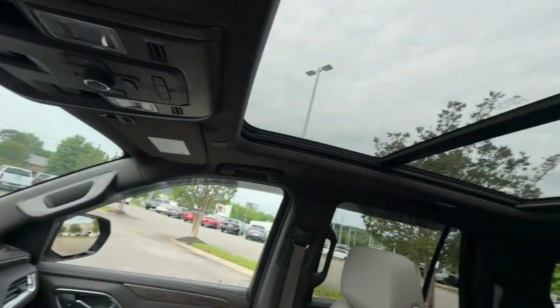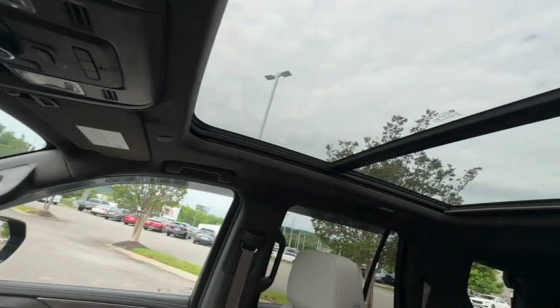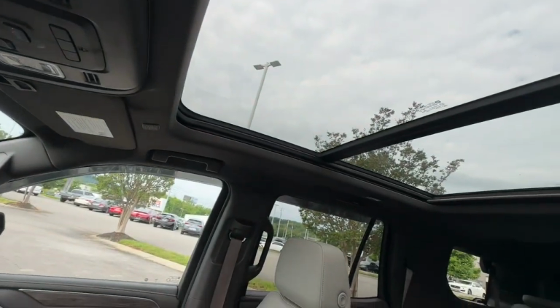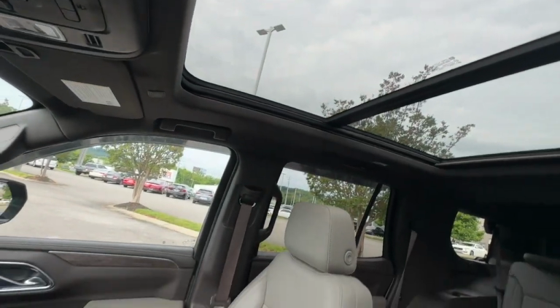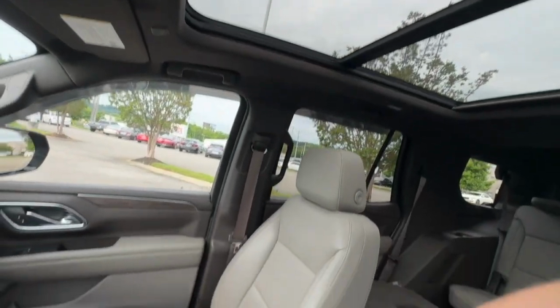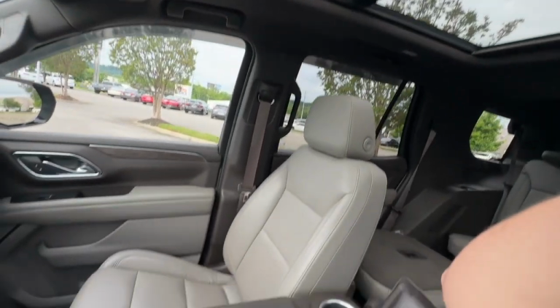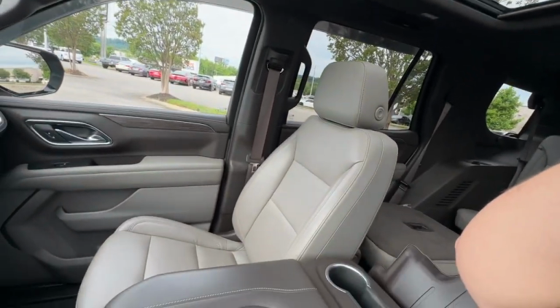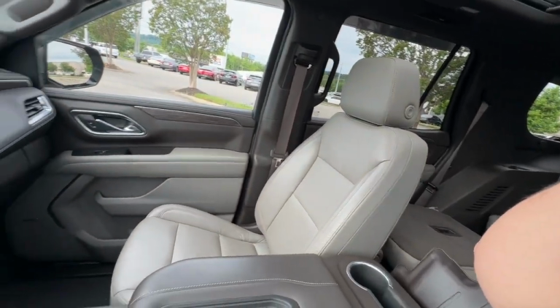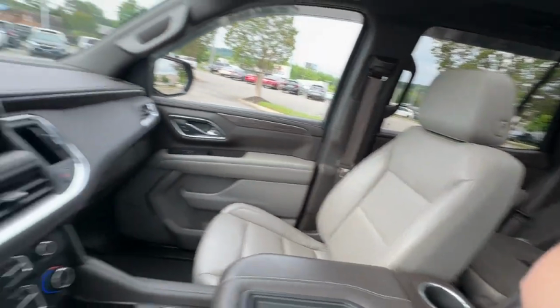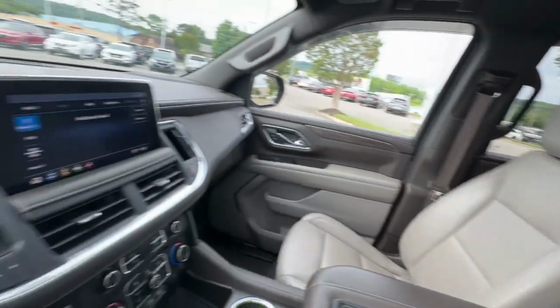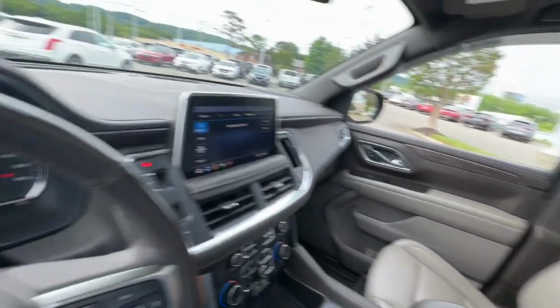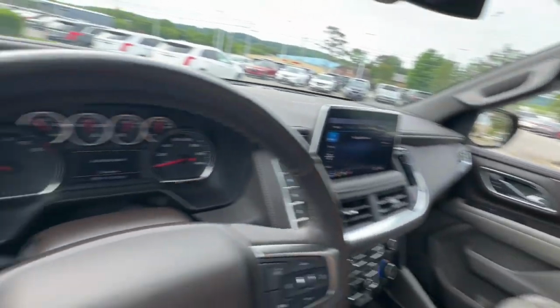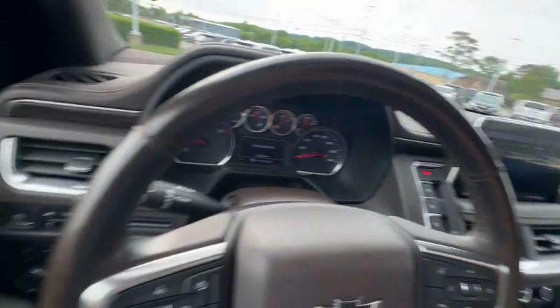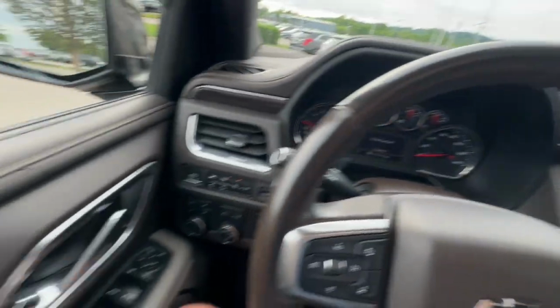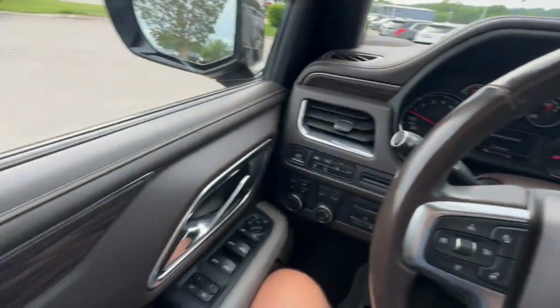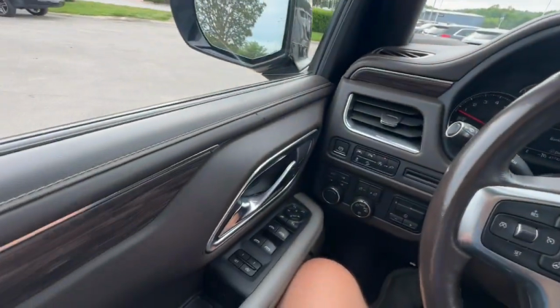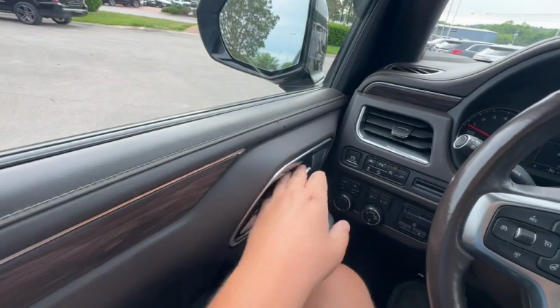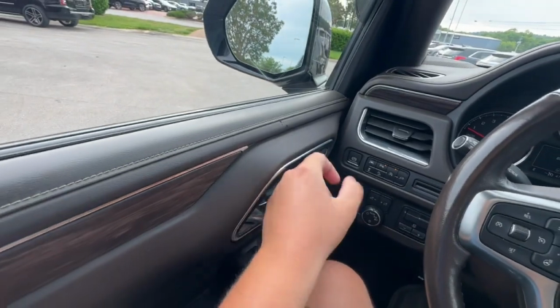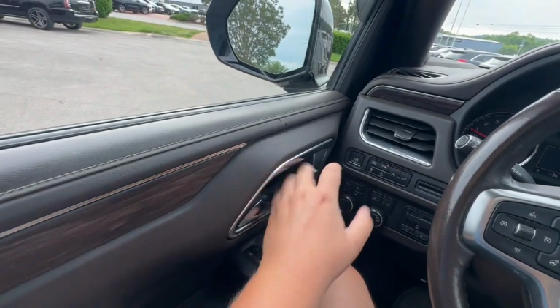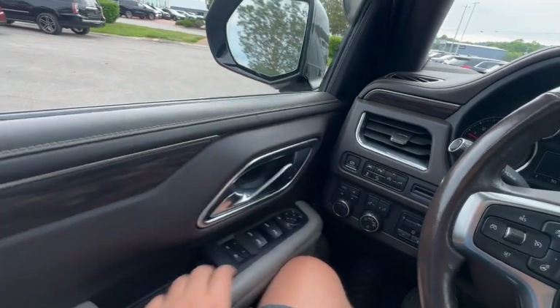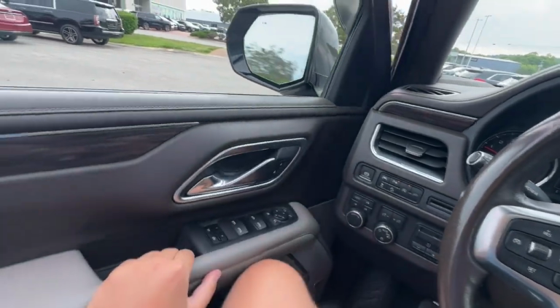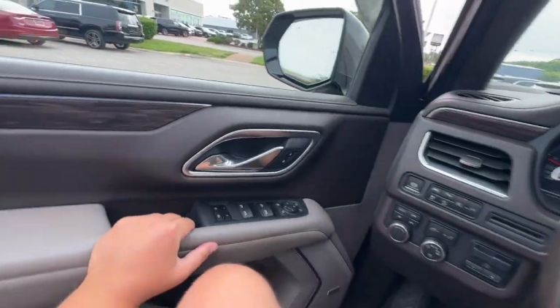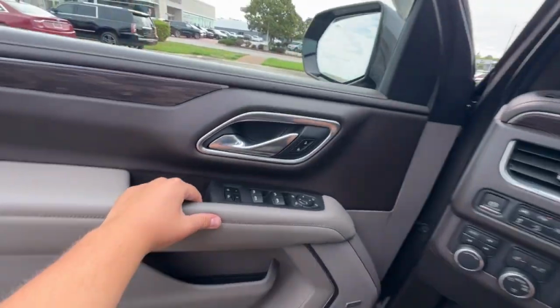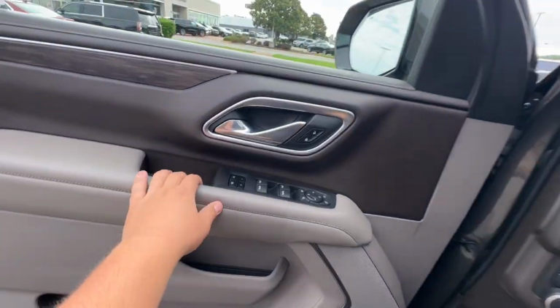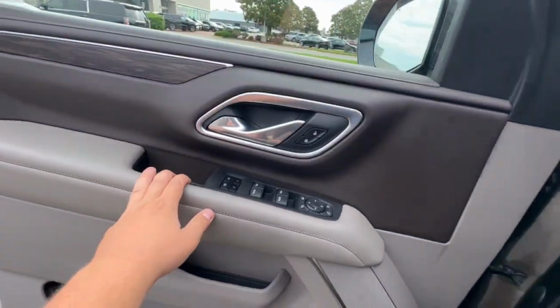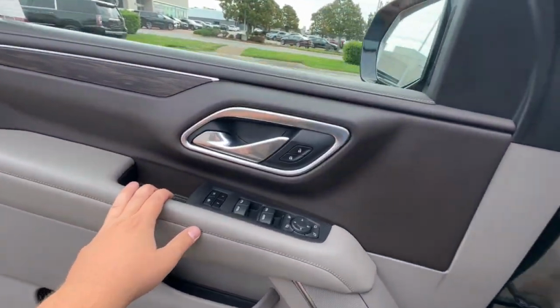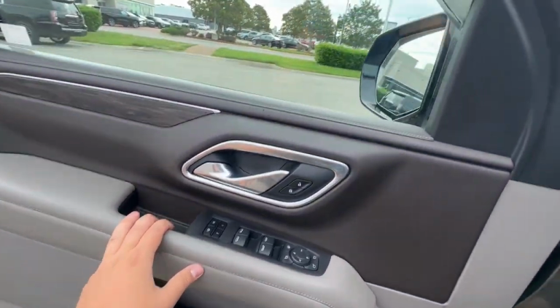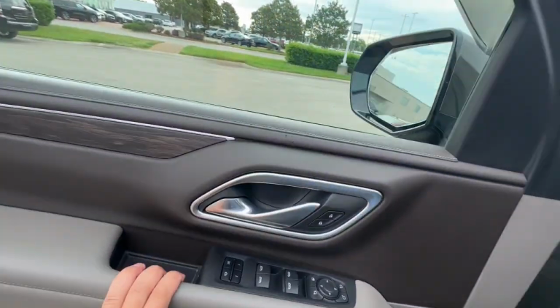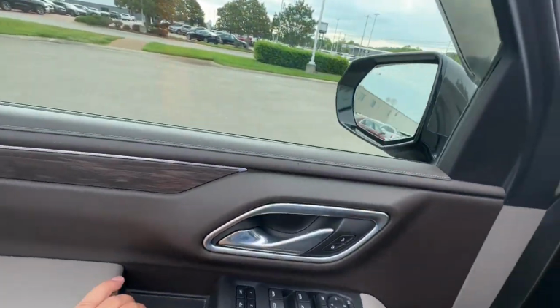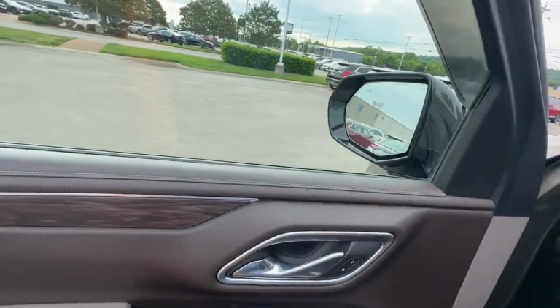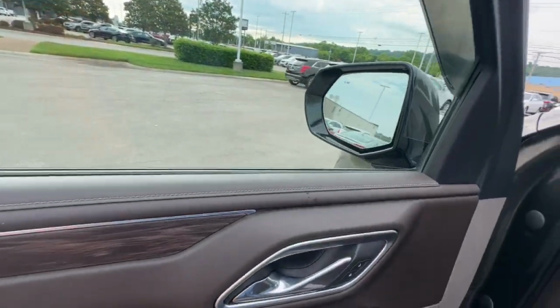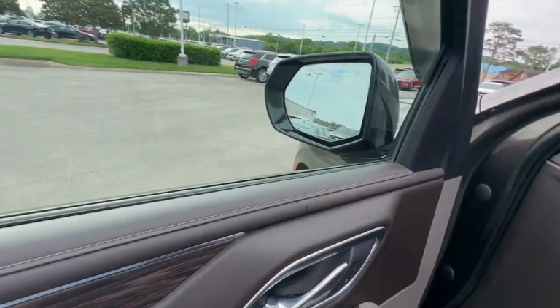Getting the job done feels good. Getting it done in upscale comfort feels even better. Drive the Tahoe.